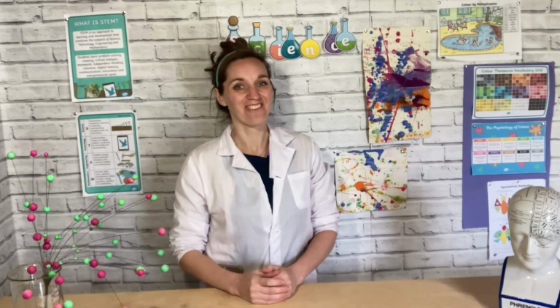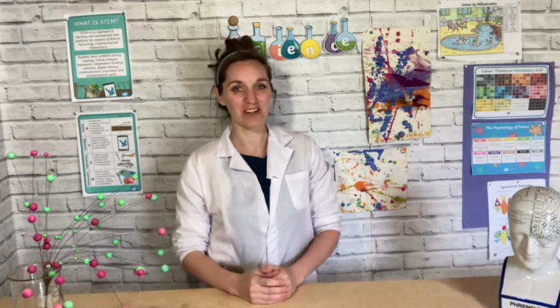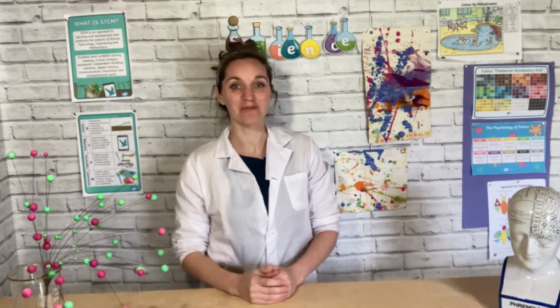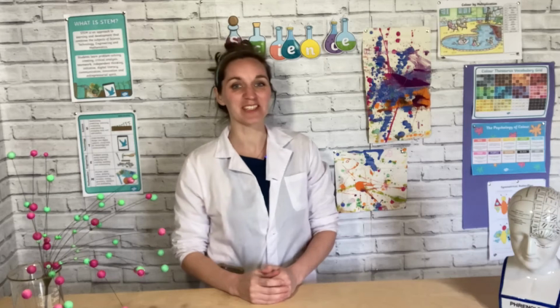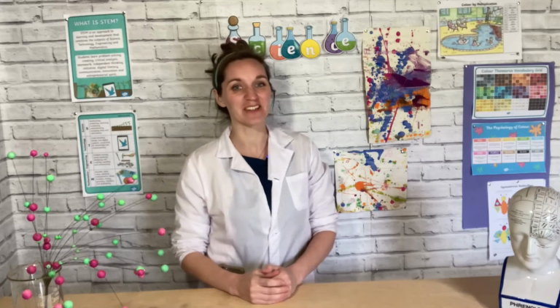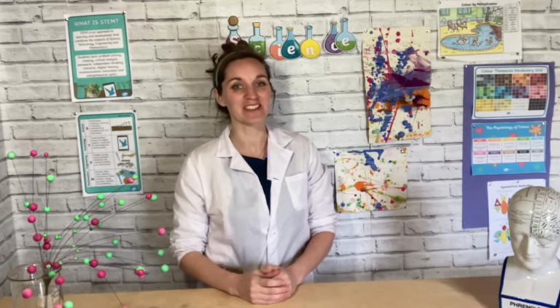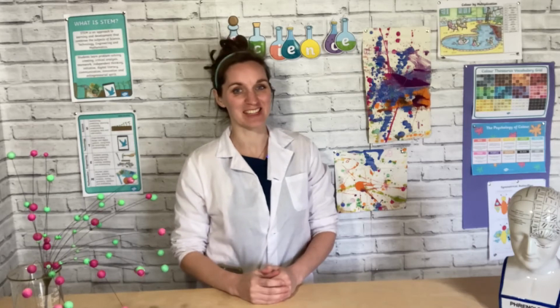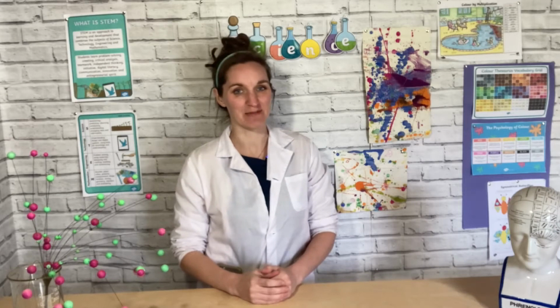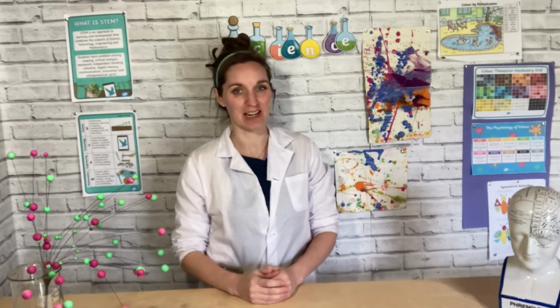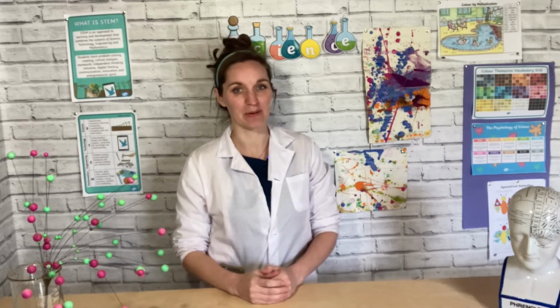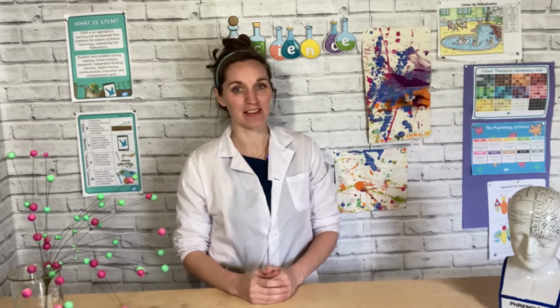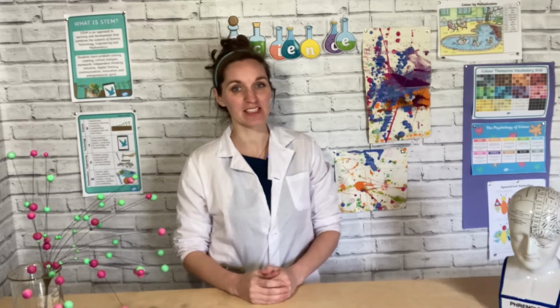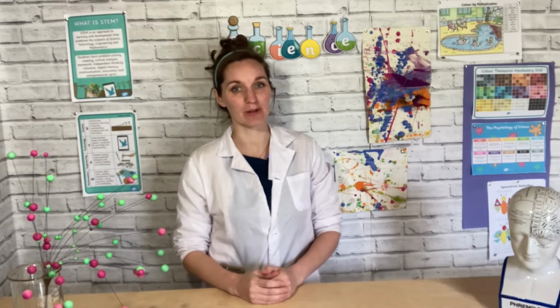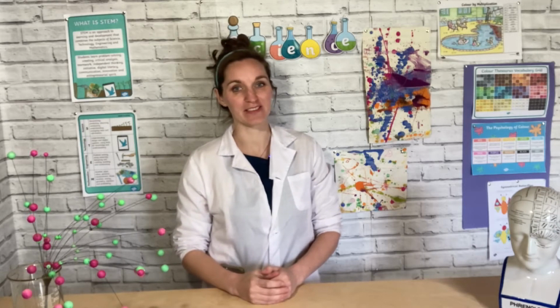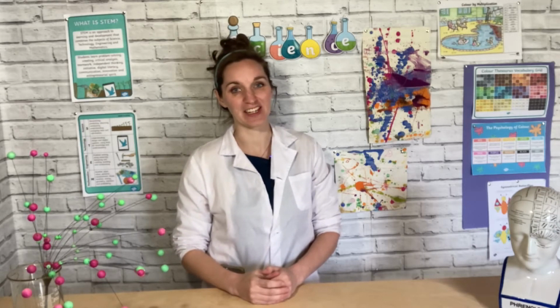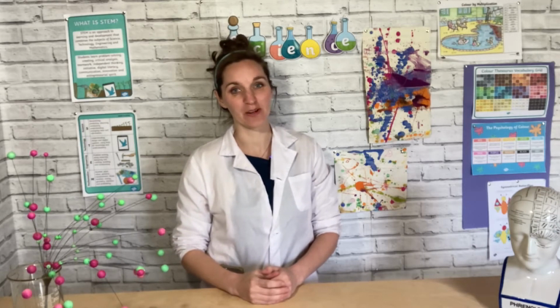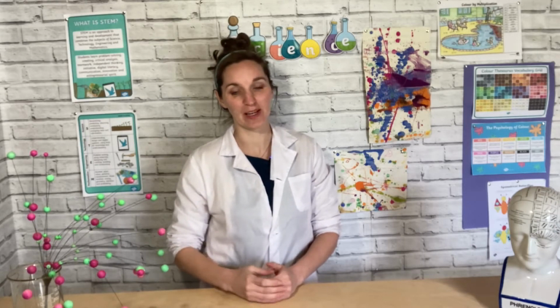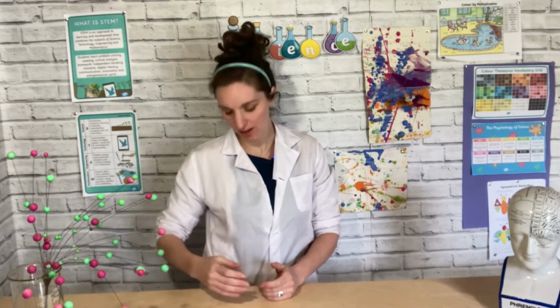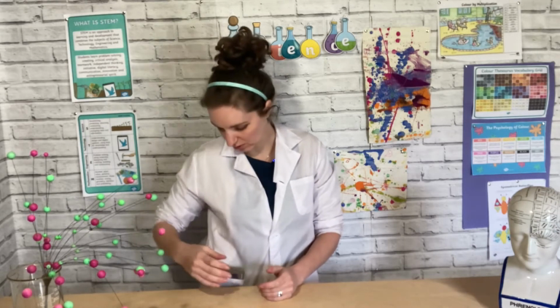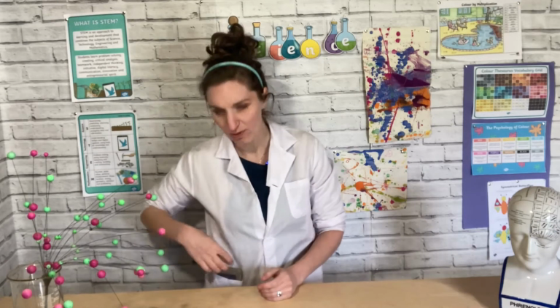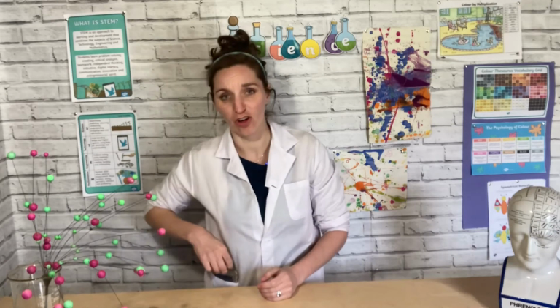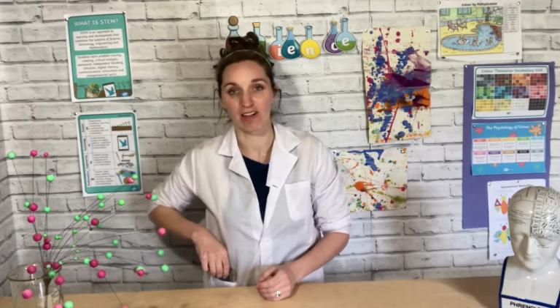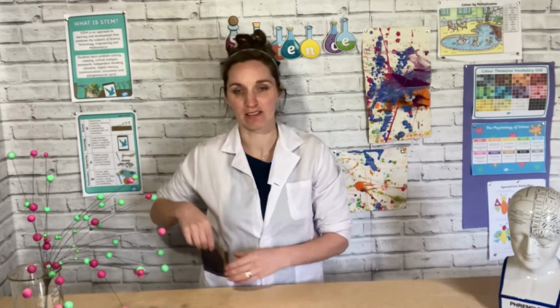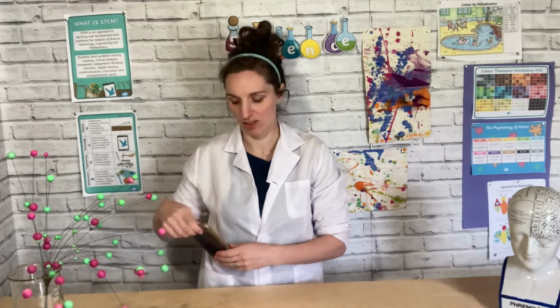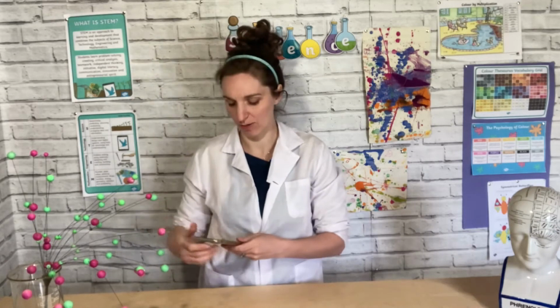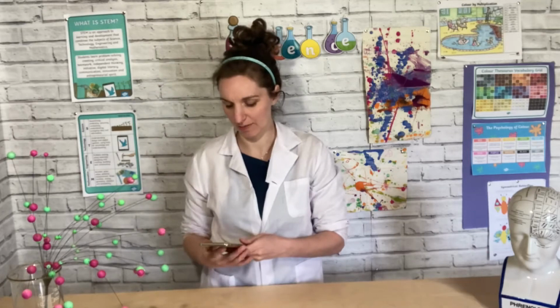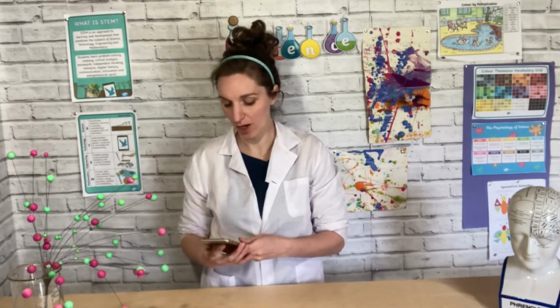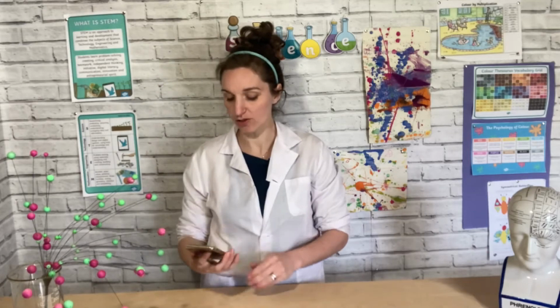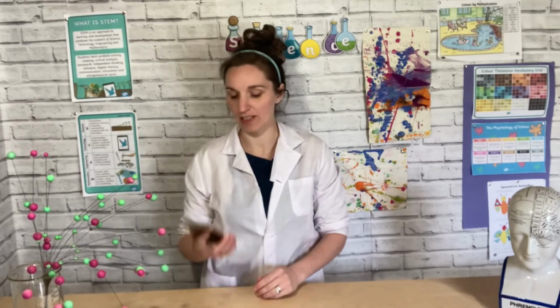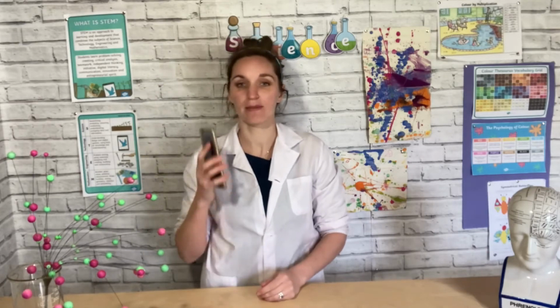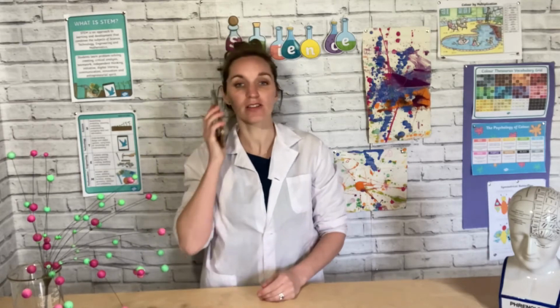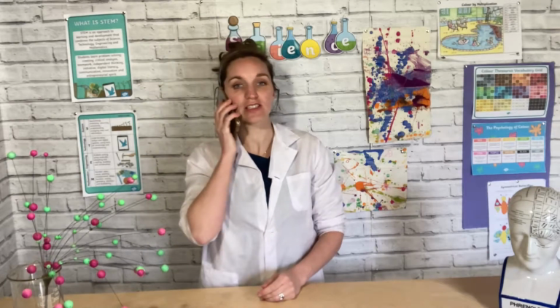Welcome to STEM Club. In this week's video, we're— oh, sorry, excuse me. Oh, it's Chrissy. Hi, Chrissy.